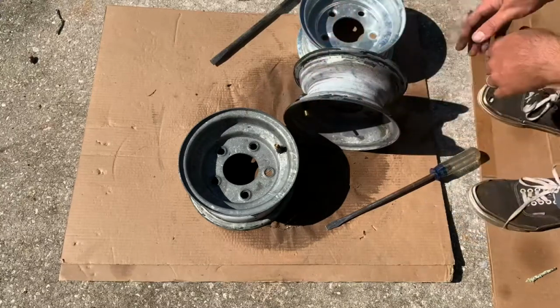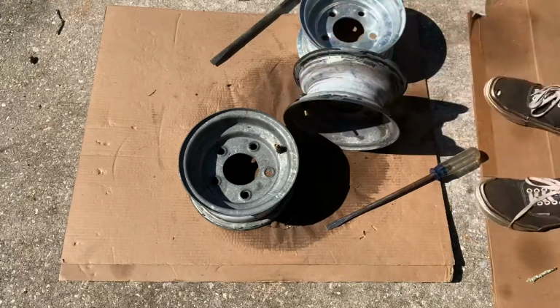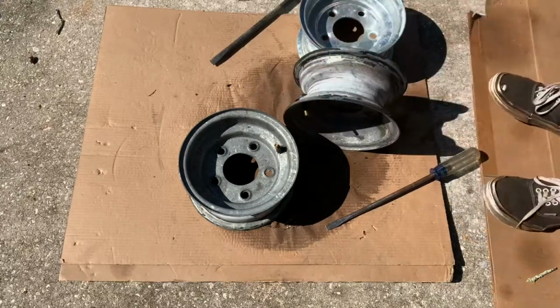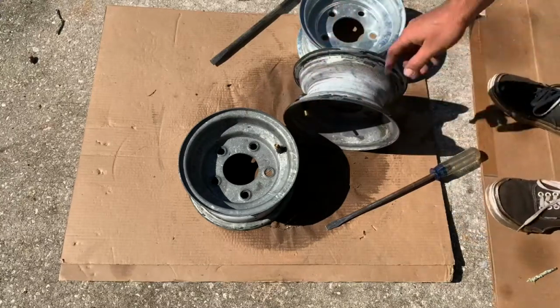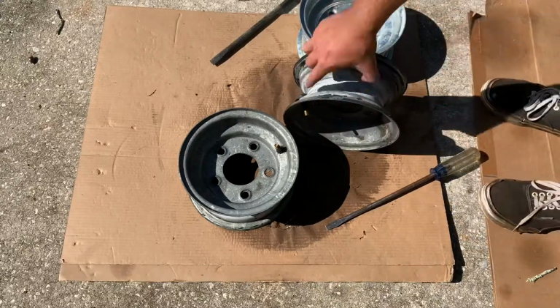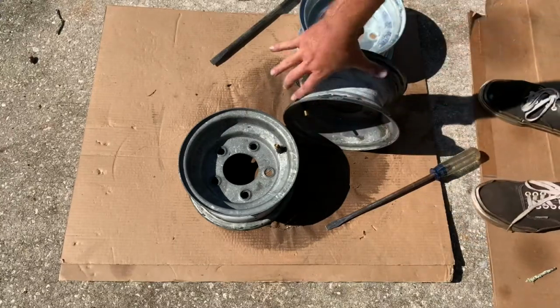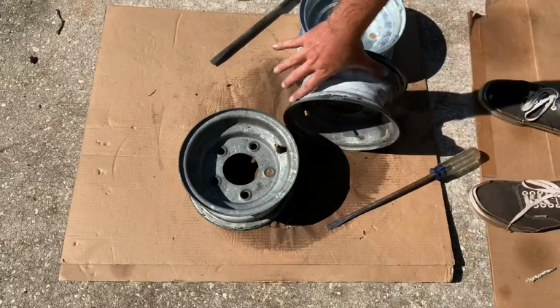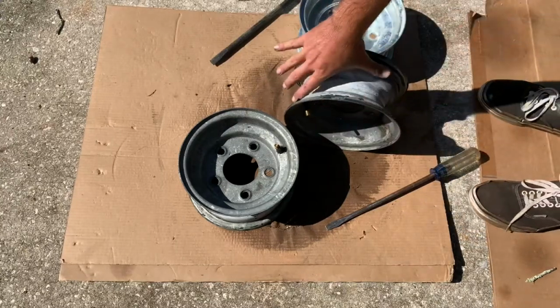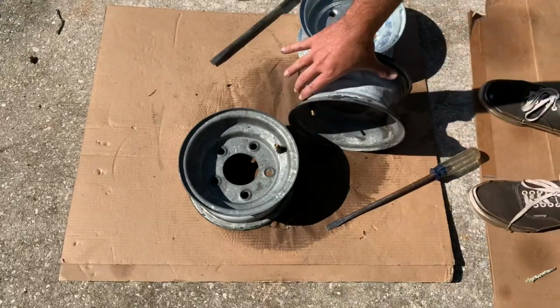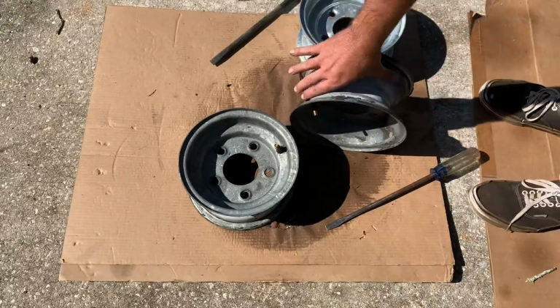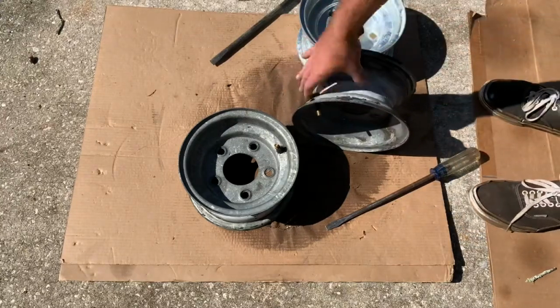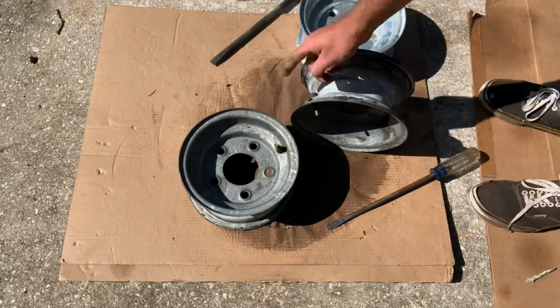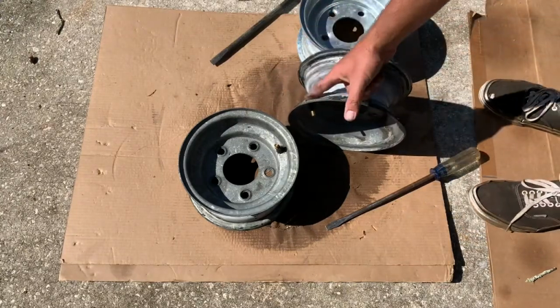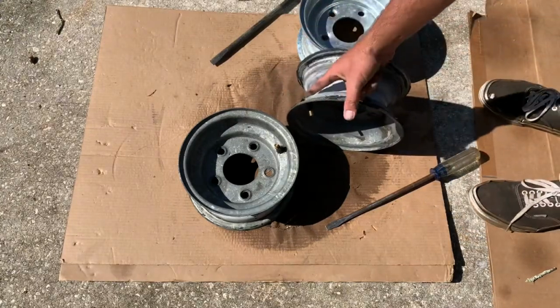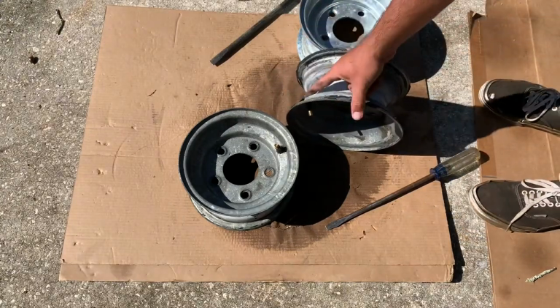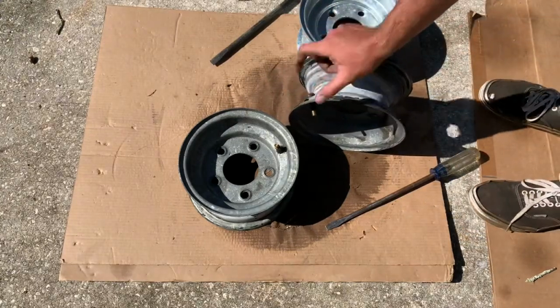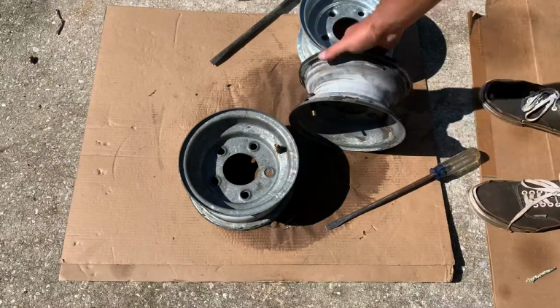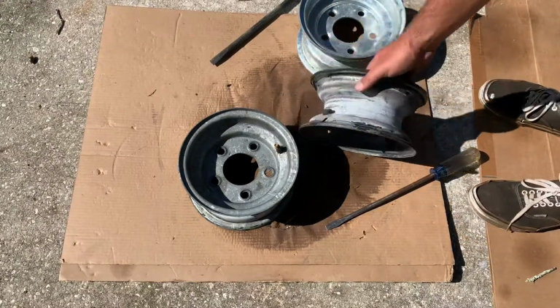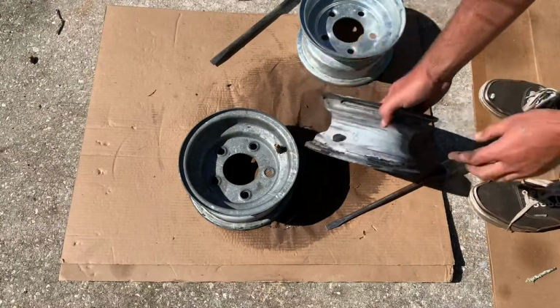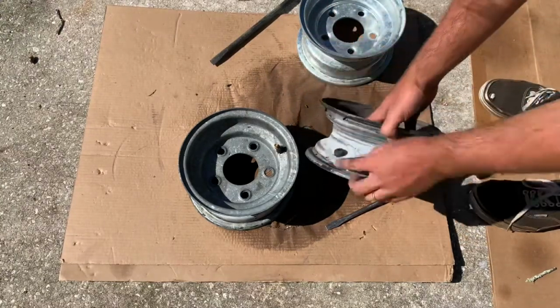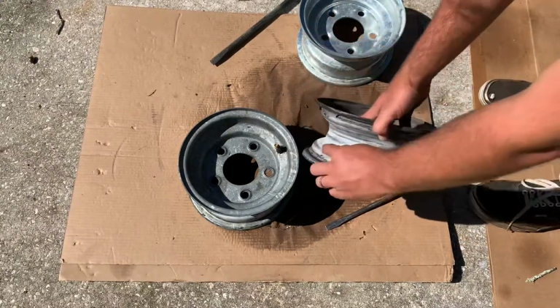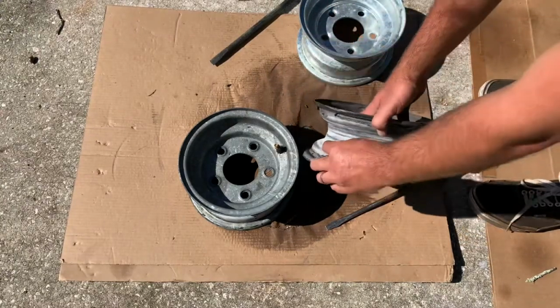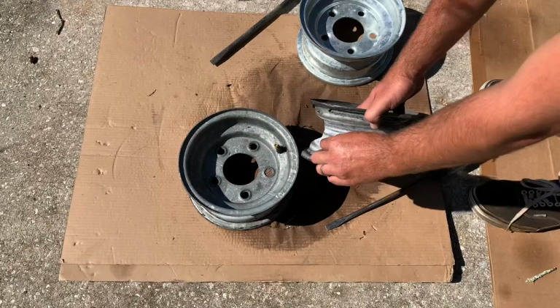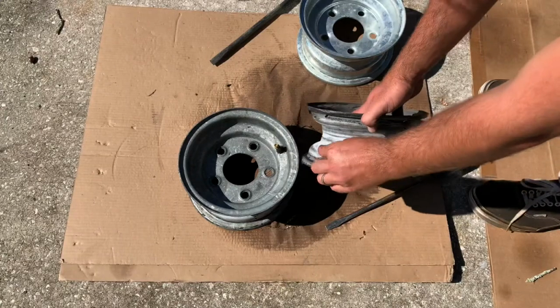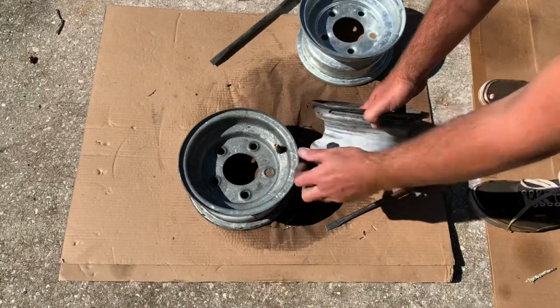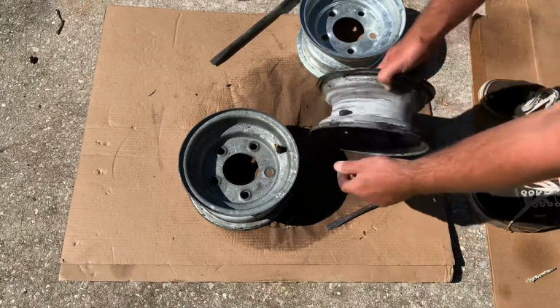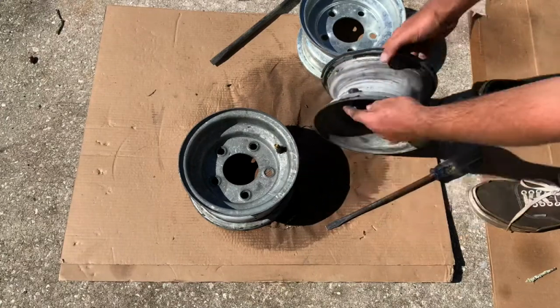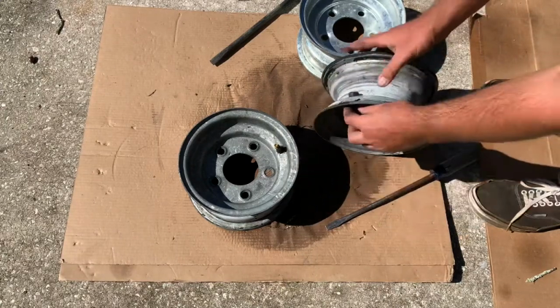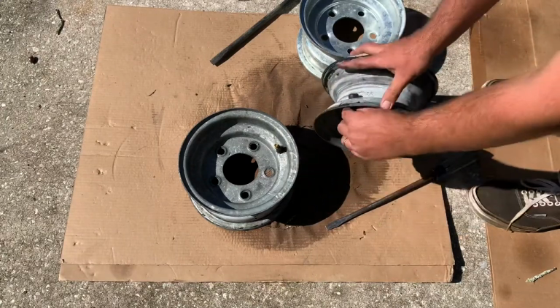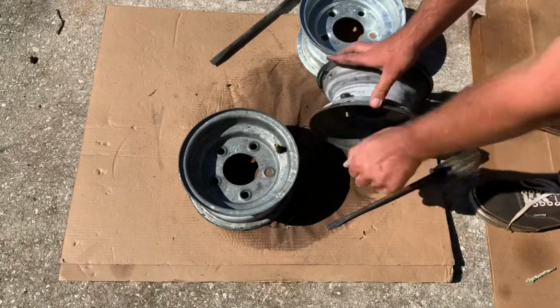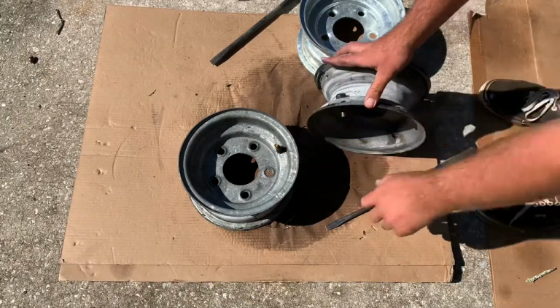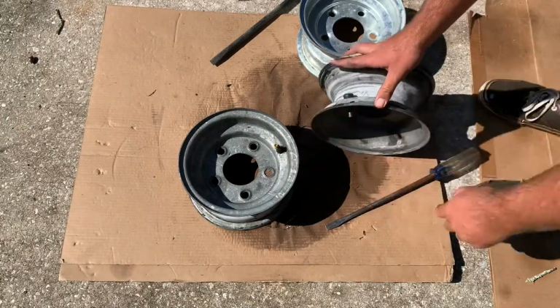For the valve stems I'm just going to use a razor blade to cut off the fat portion on the inside of the rim and pull it out.